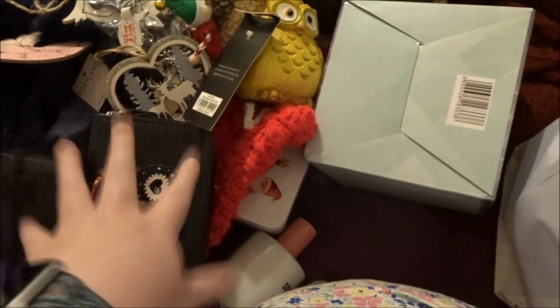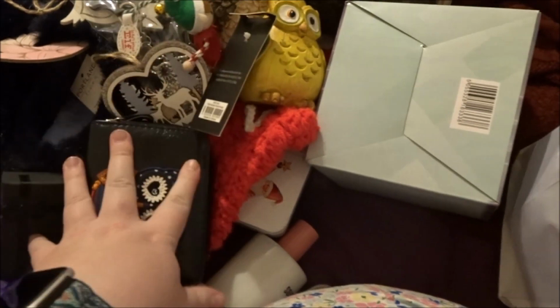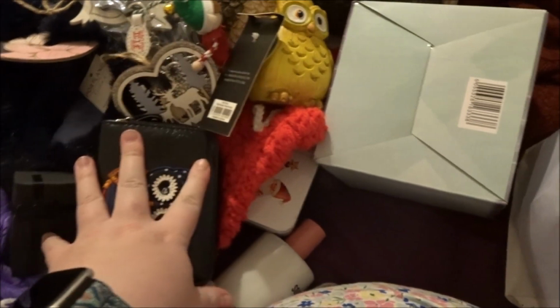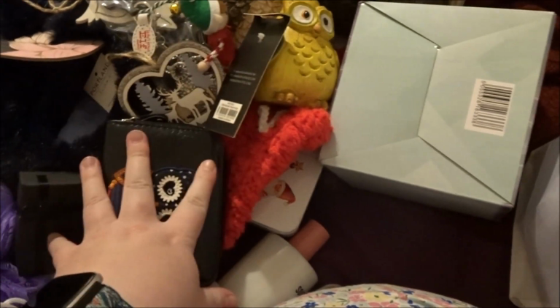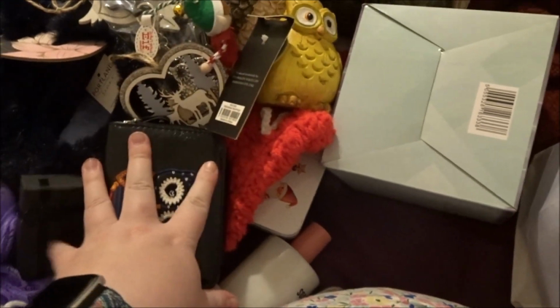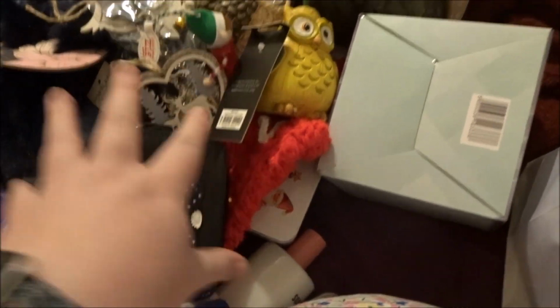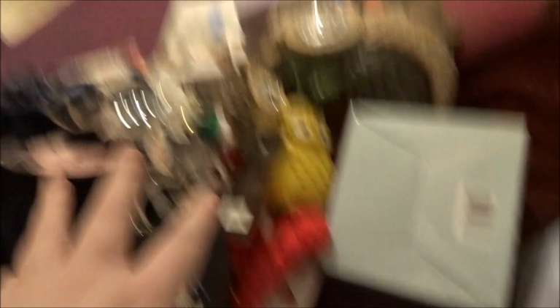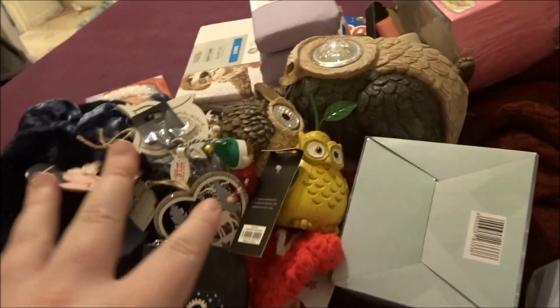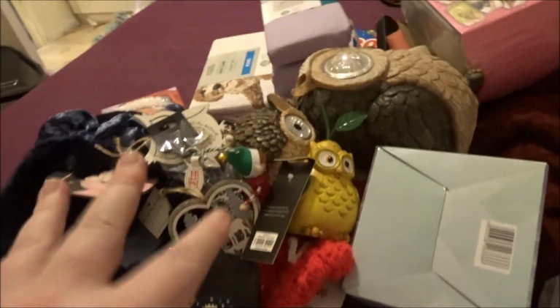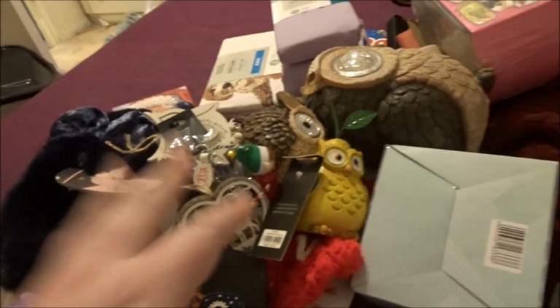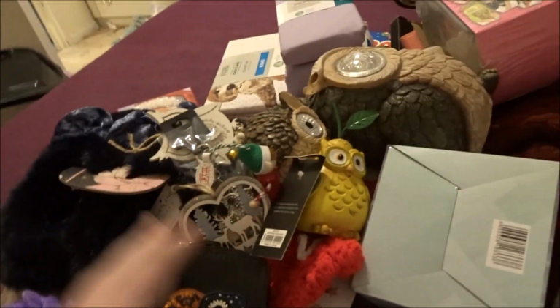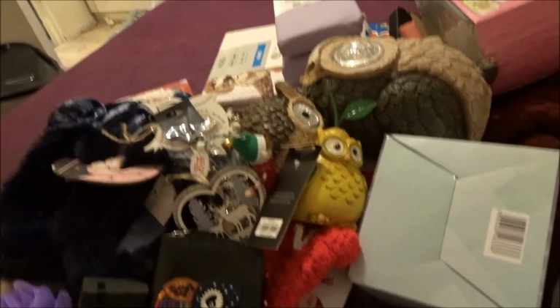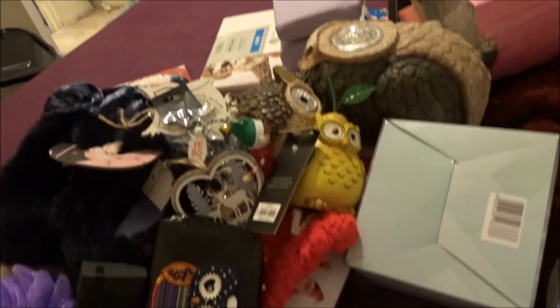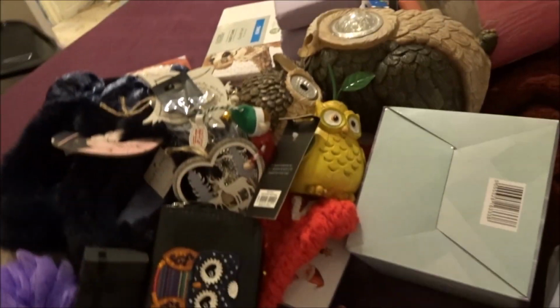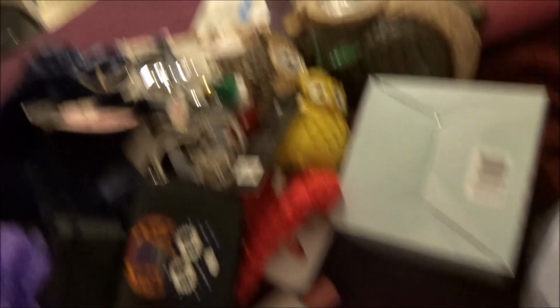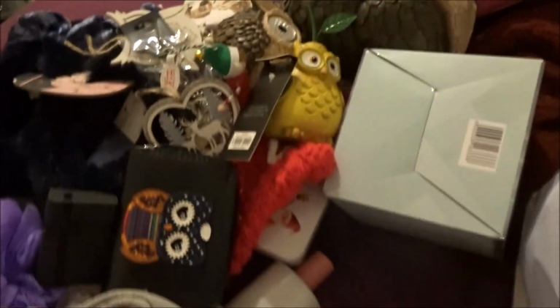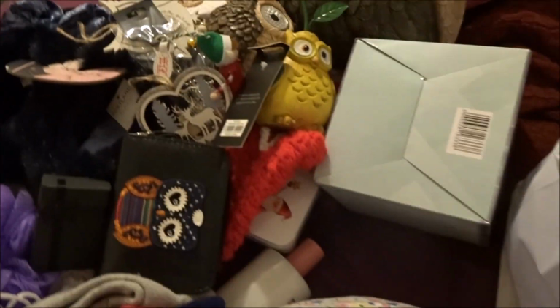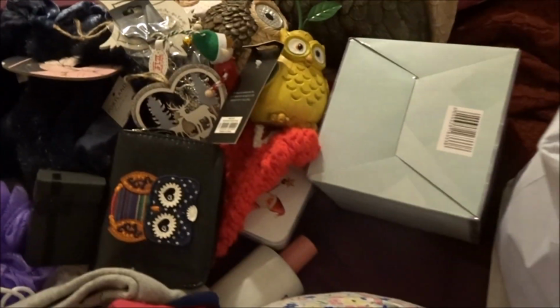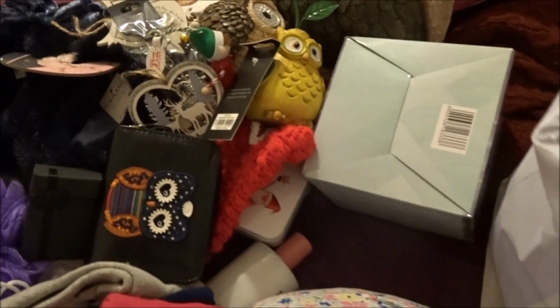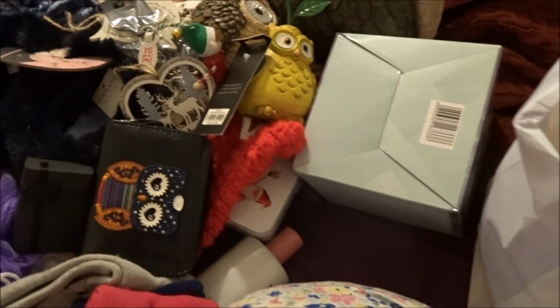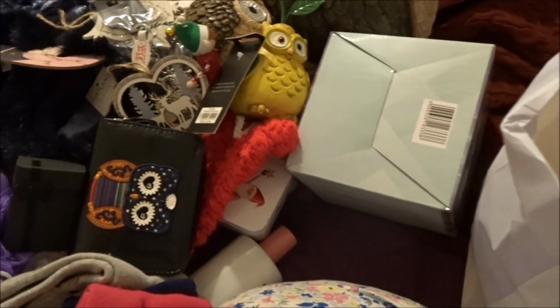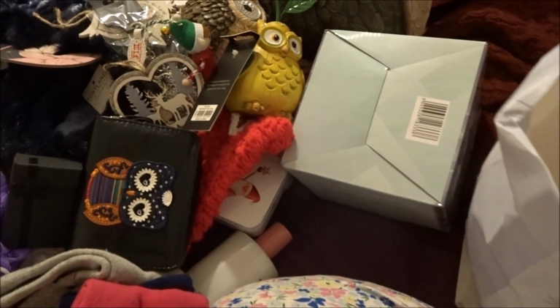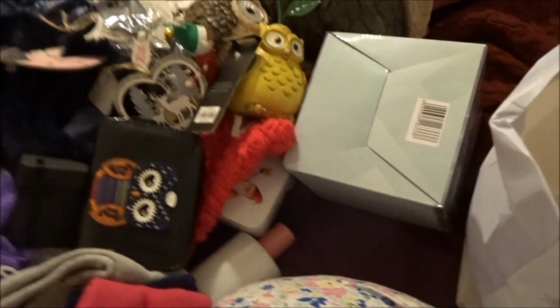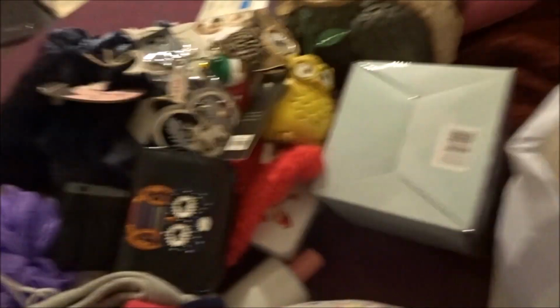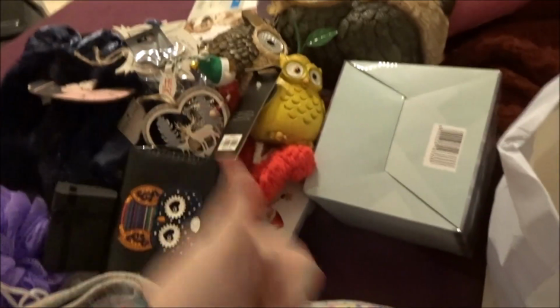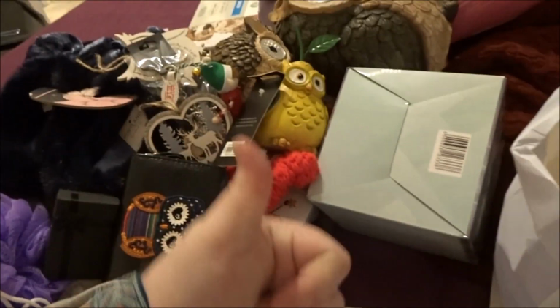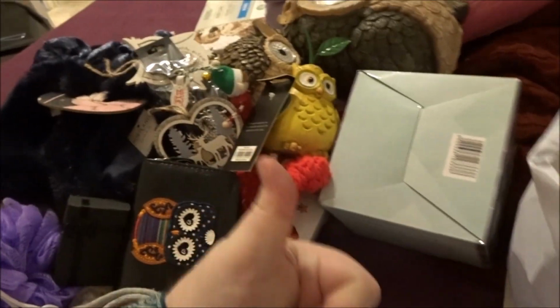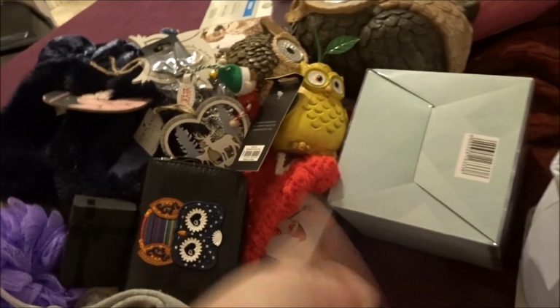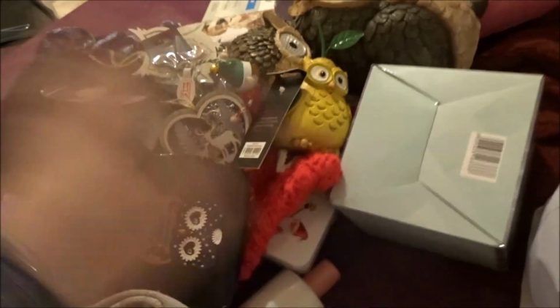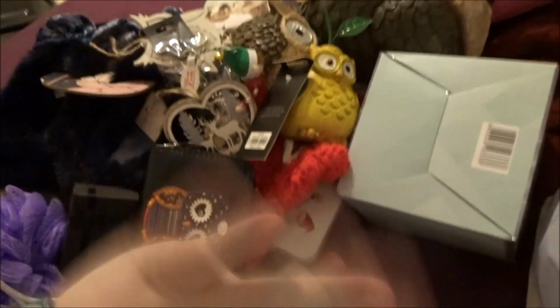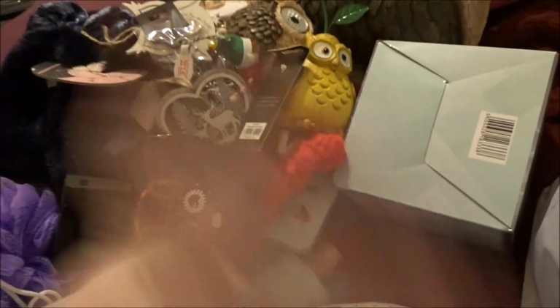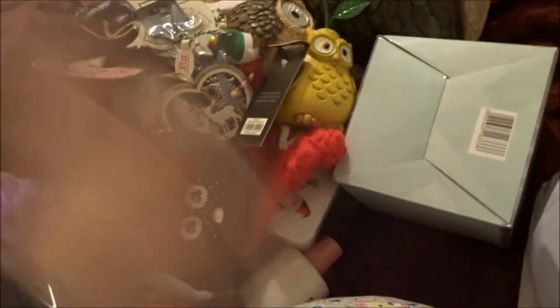So that's everything I got for Christmas! I'm going to go now because my camera is dying. I hope you enjoyed and I'll see you in my next video - bye!